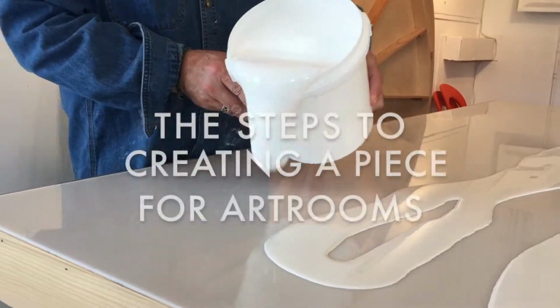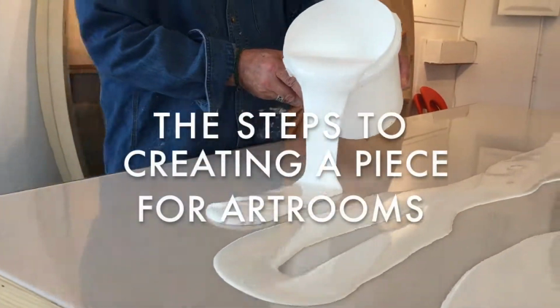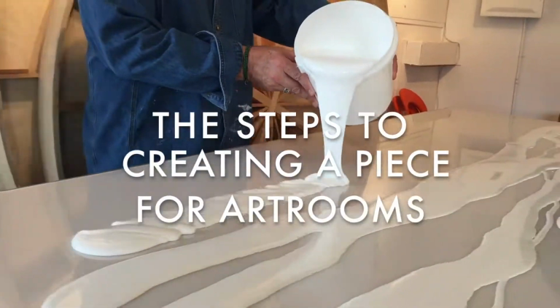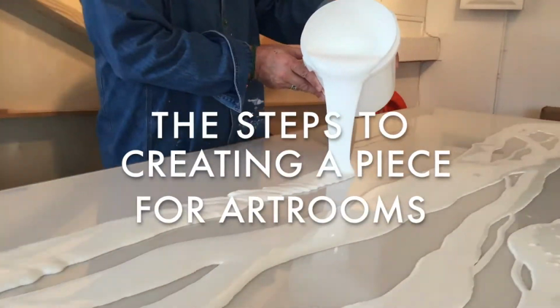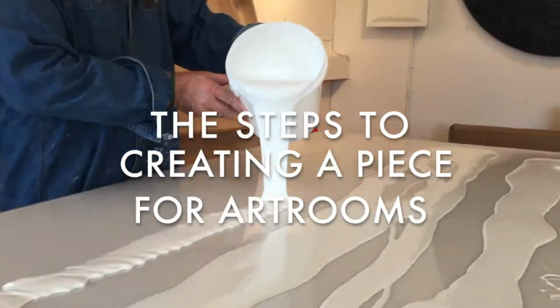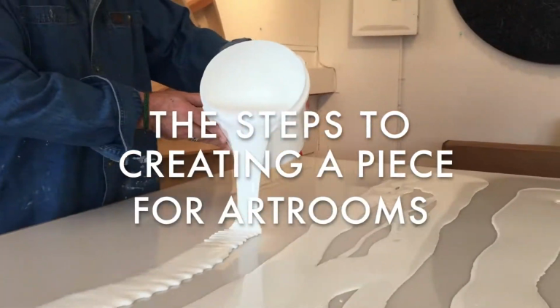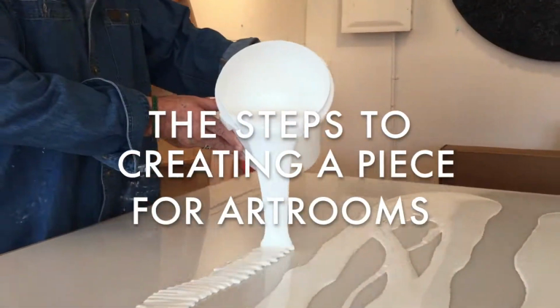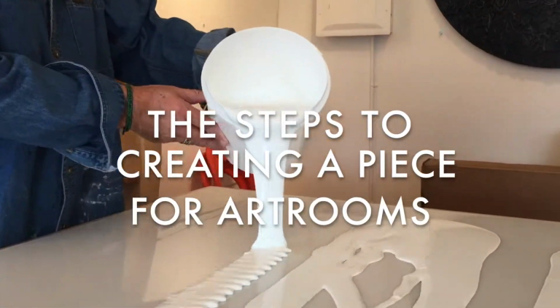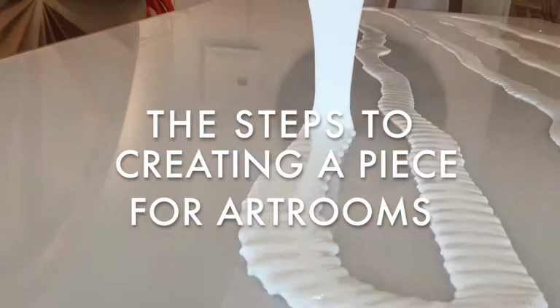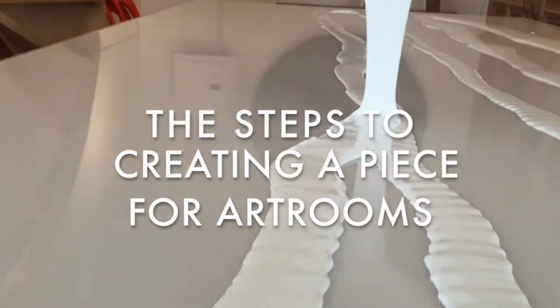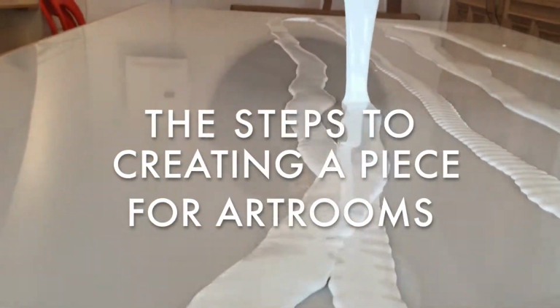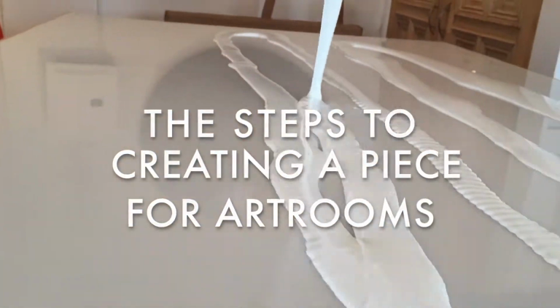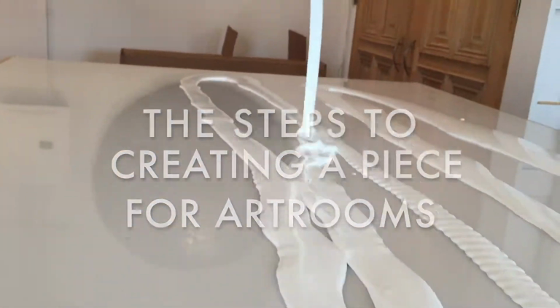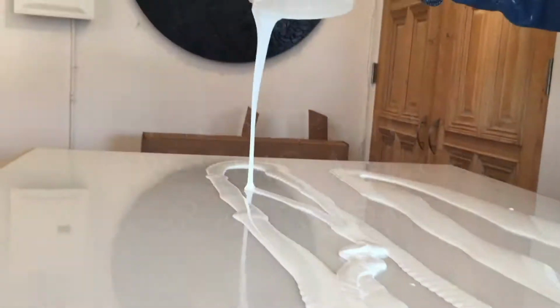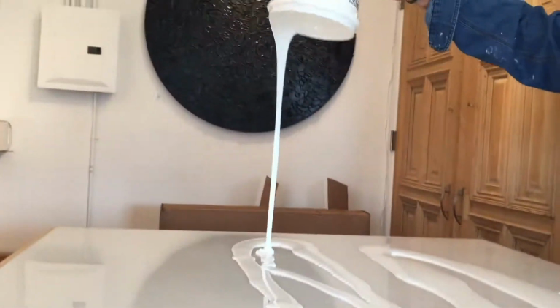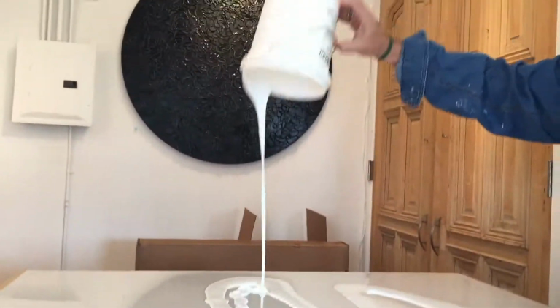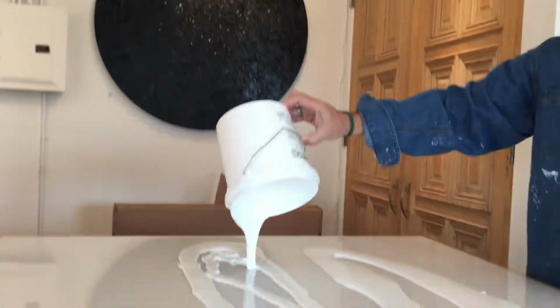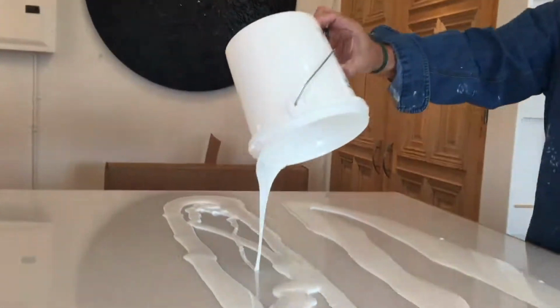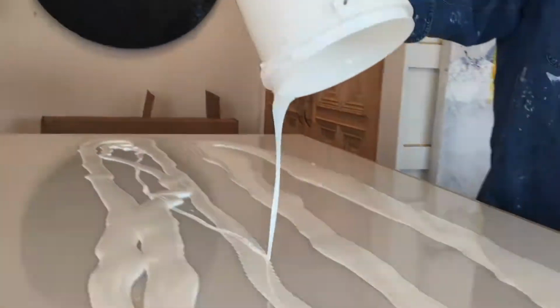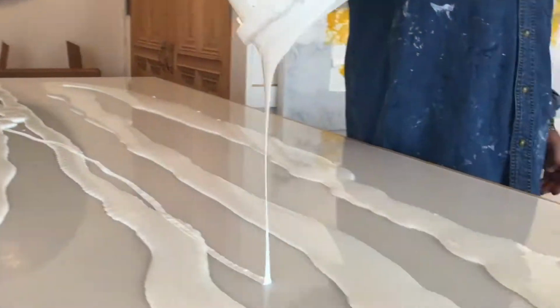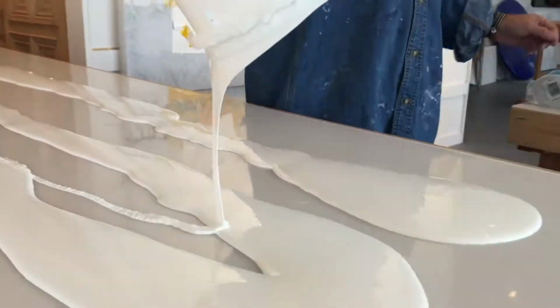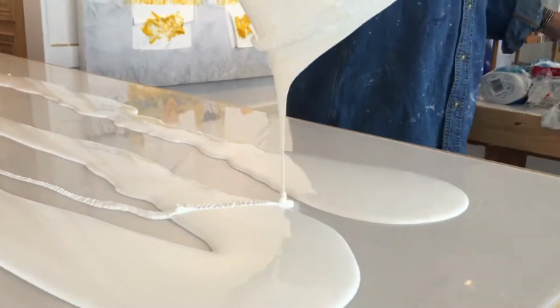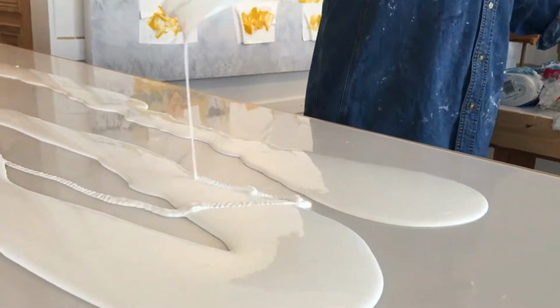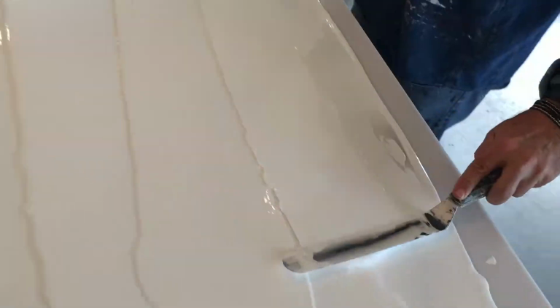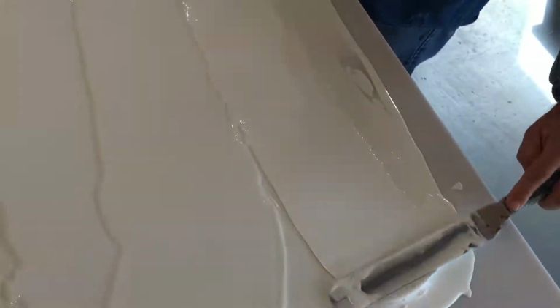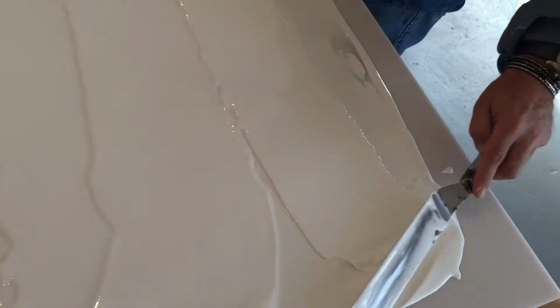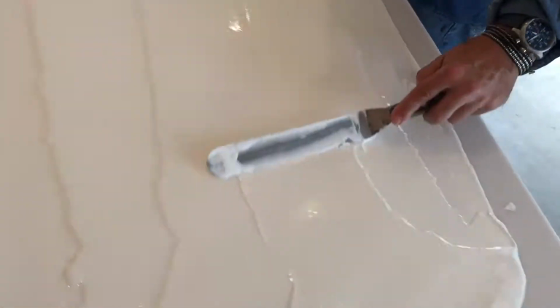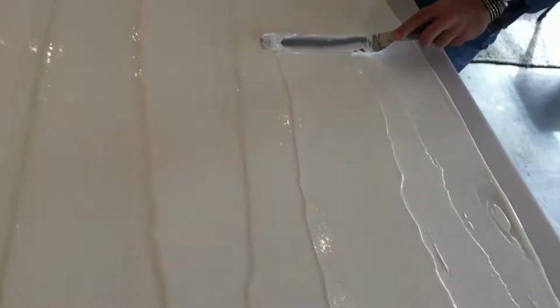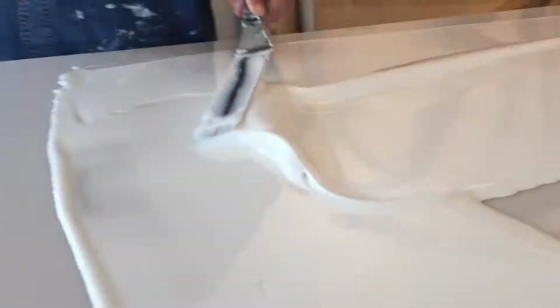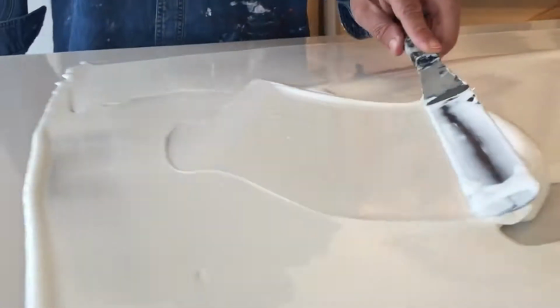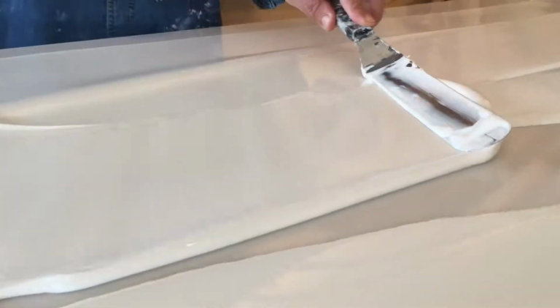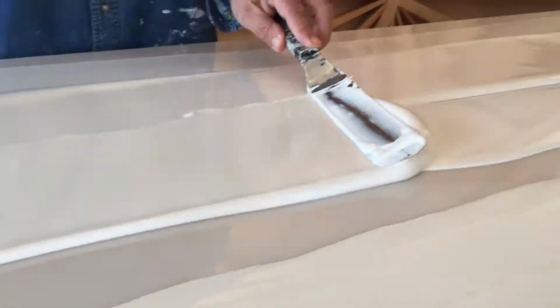The first part of the process is pouring giant sheets of acrylic paint and then waiting four days for them to dry.